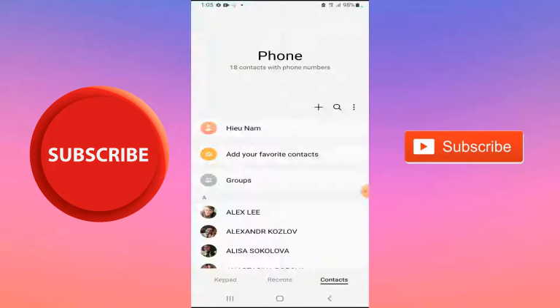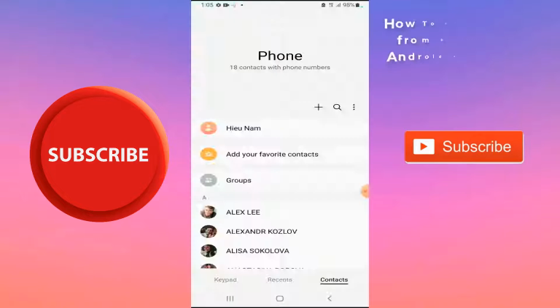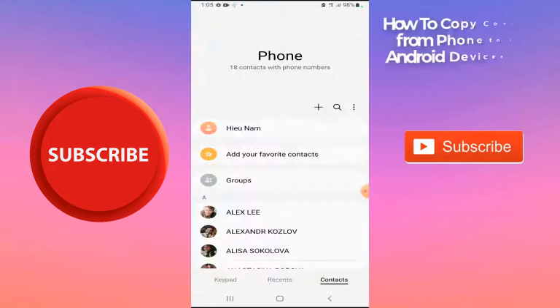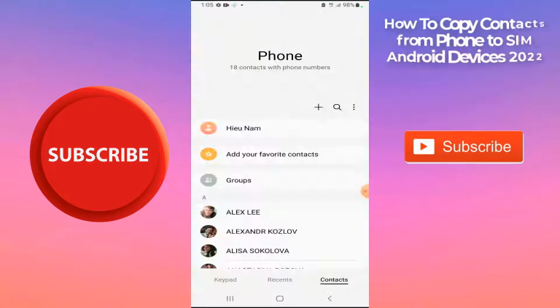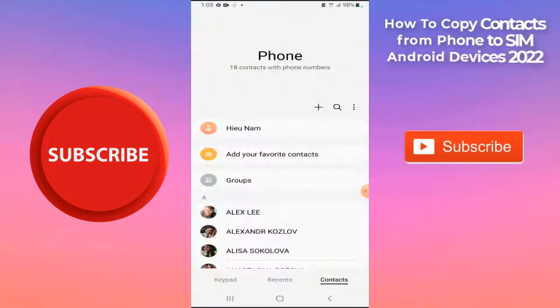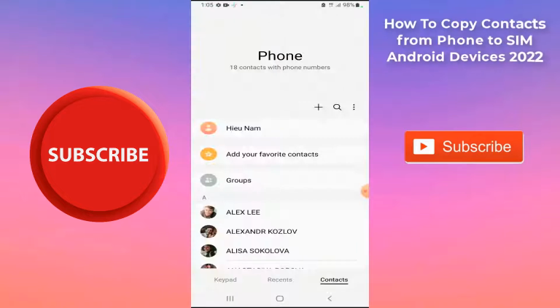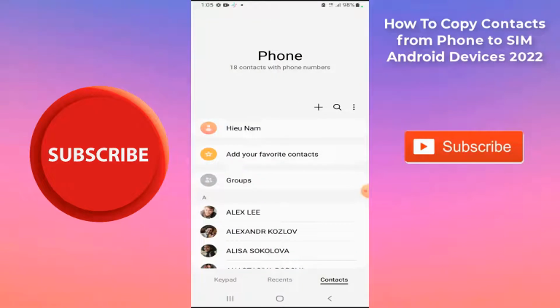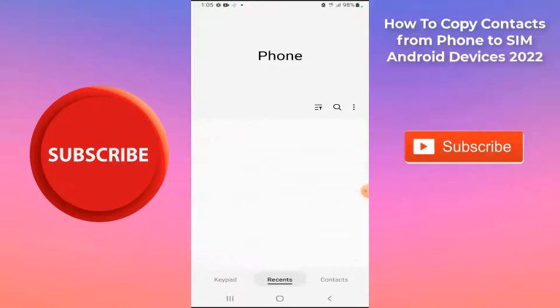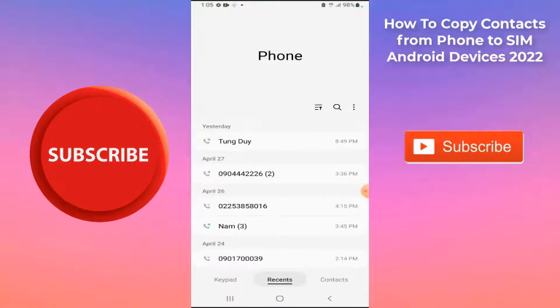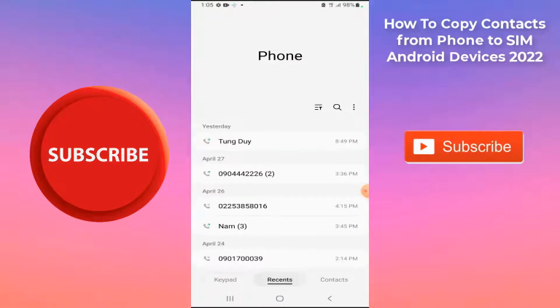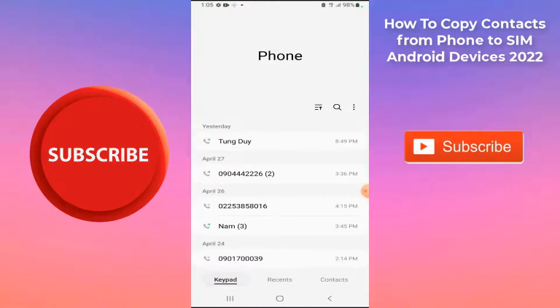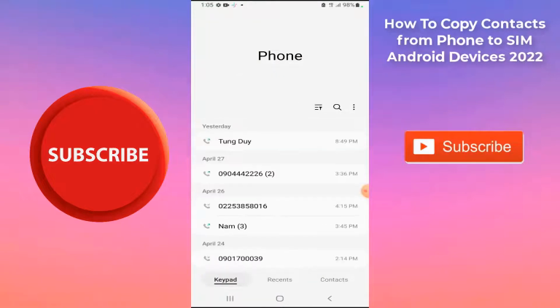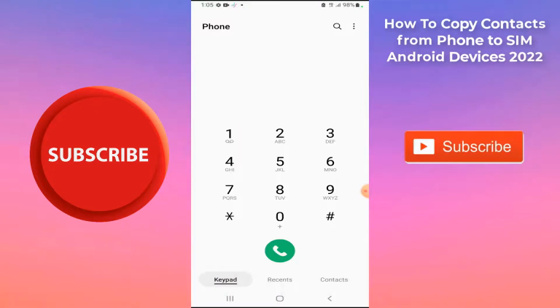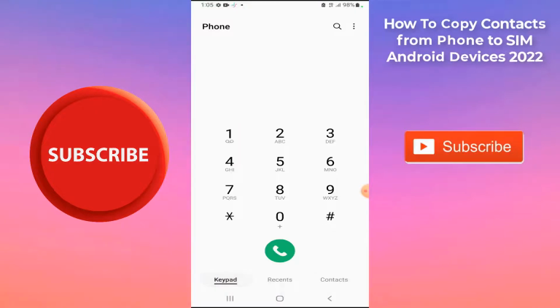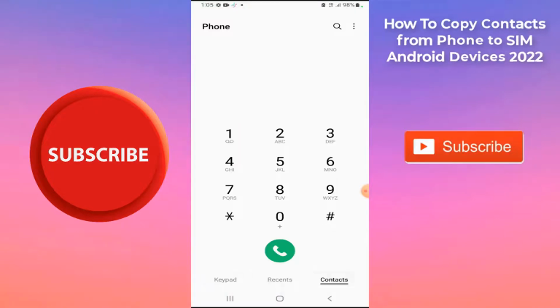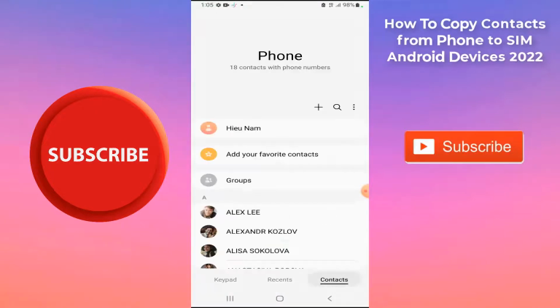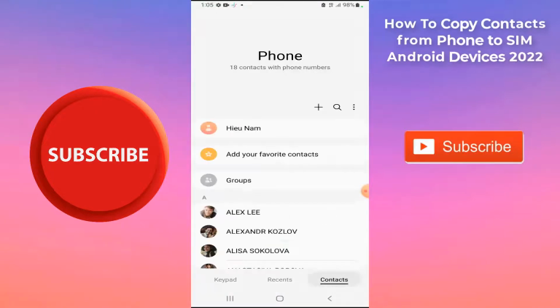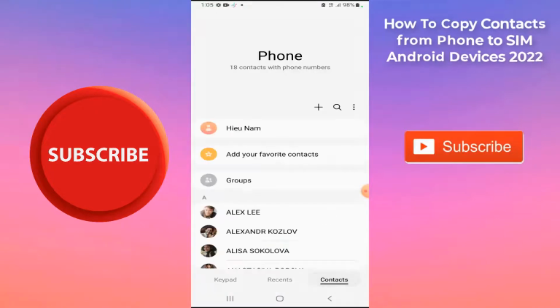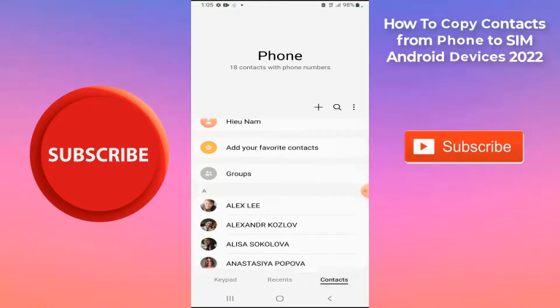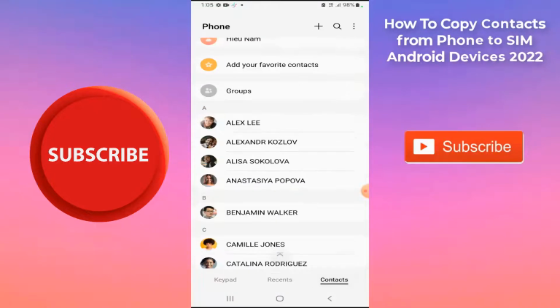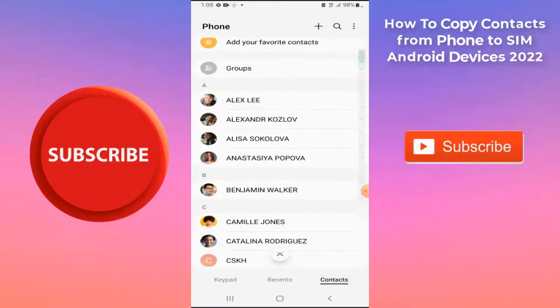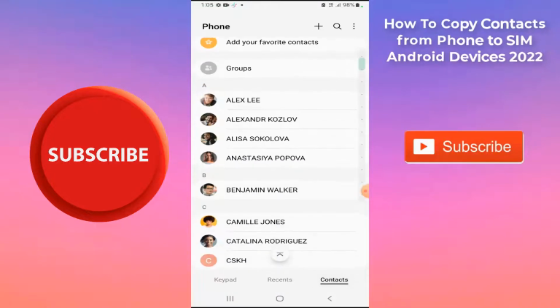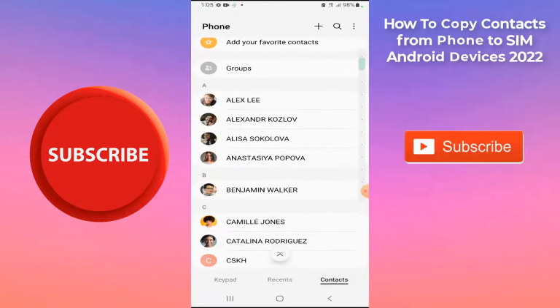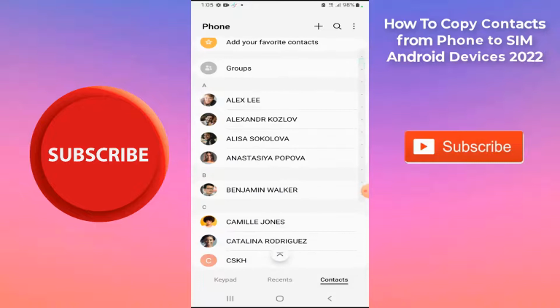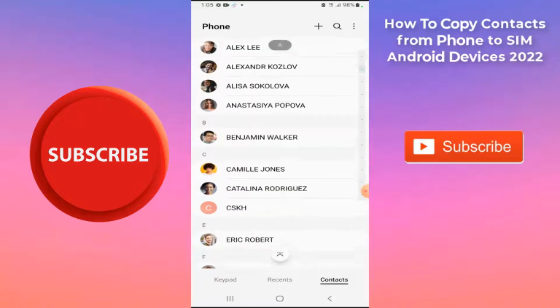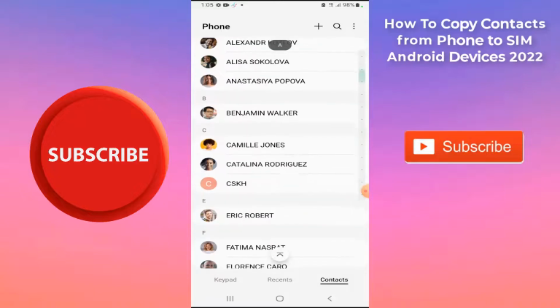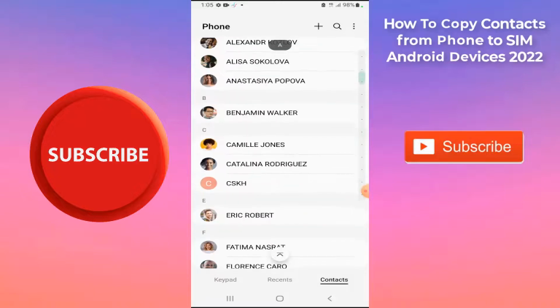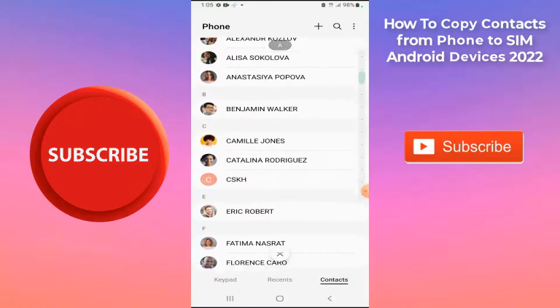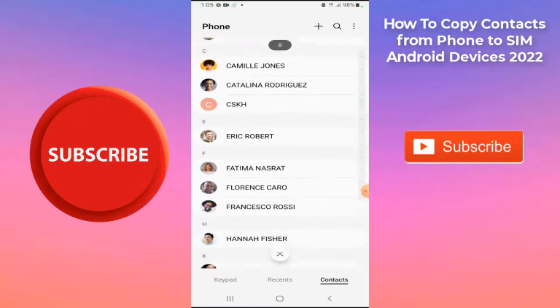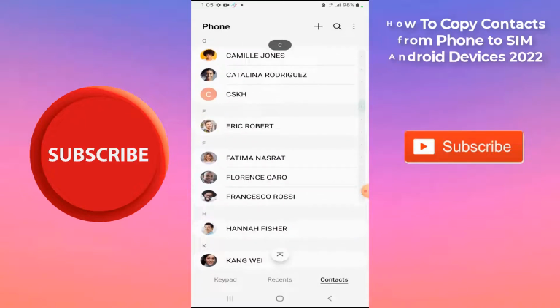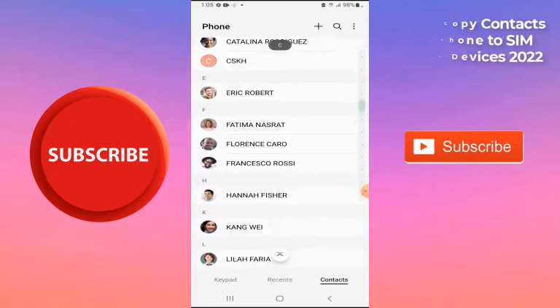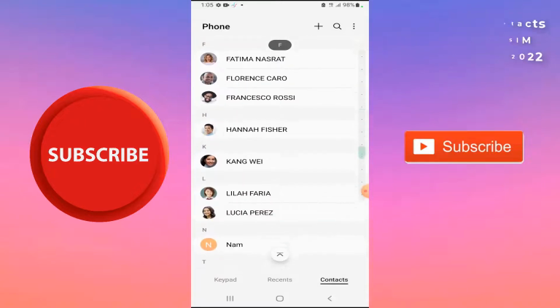Hello everyone! In this video, I will show you how to move contacts from your phone to your SIM on your Samsung Galaxy.